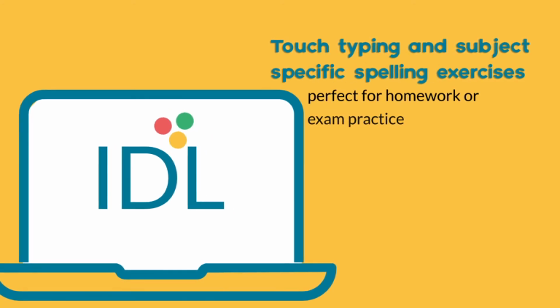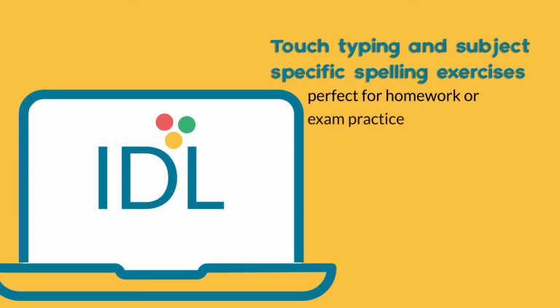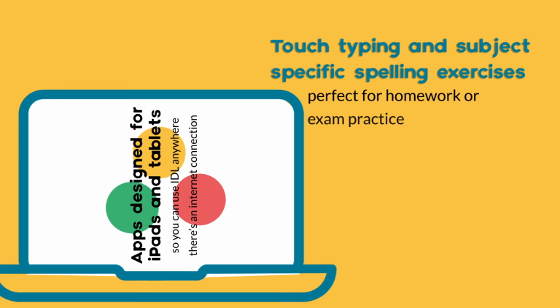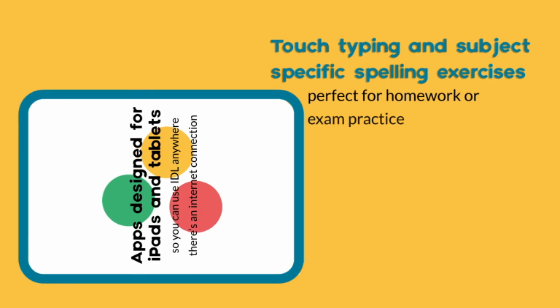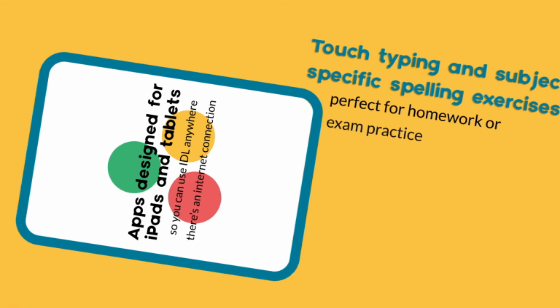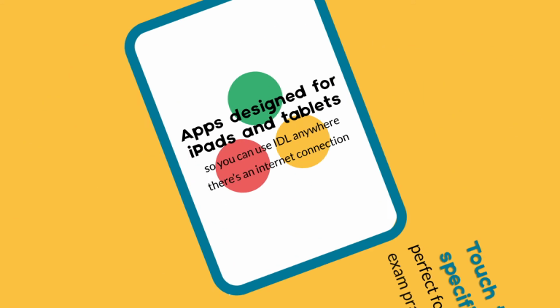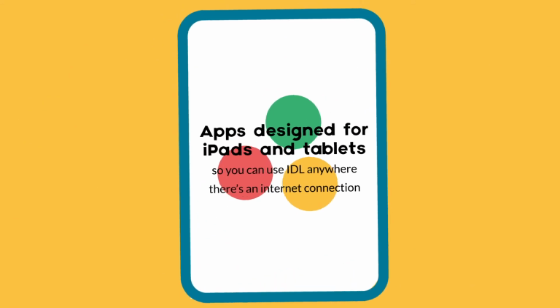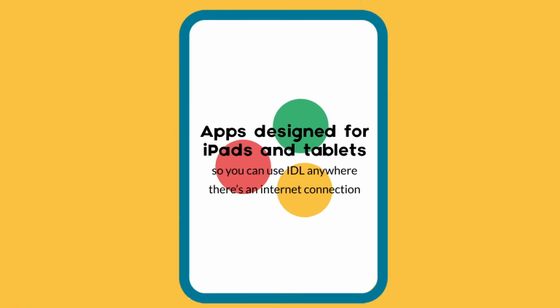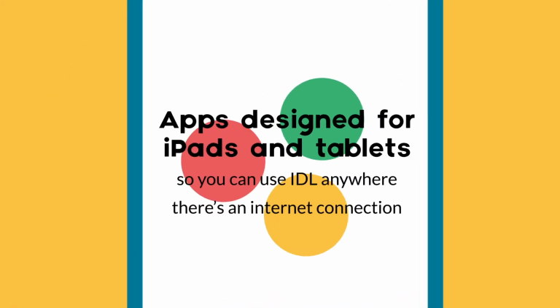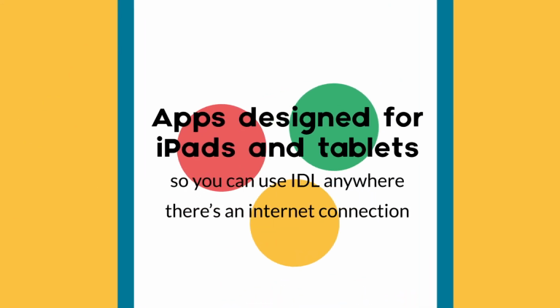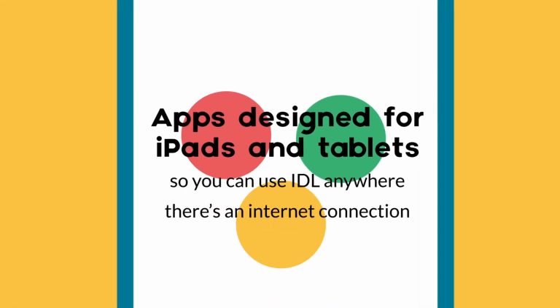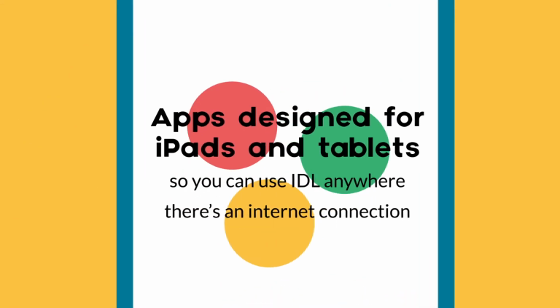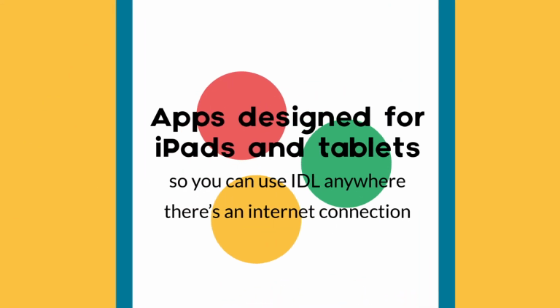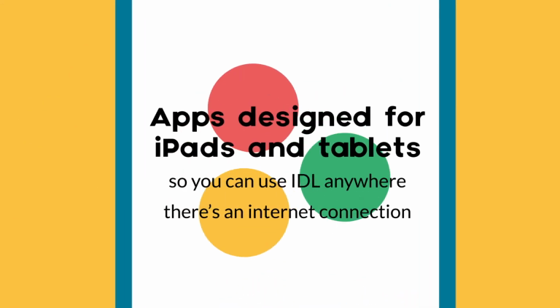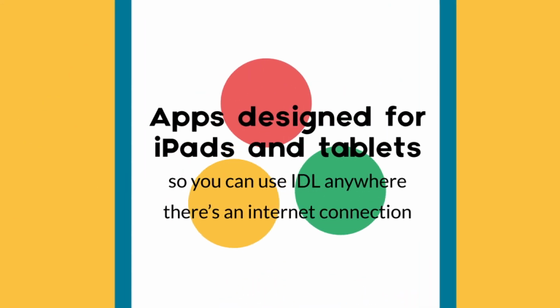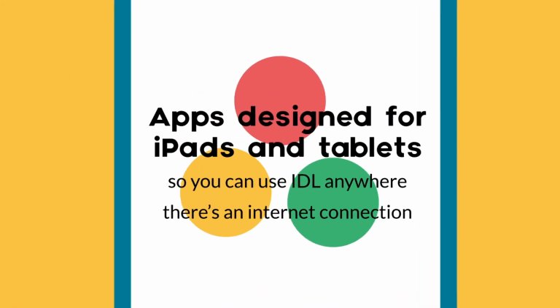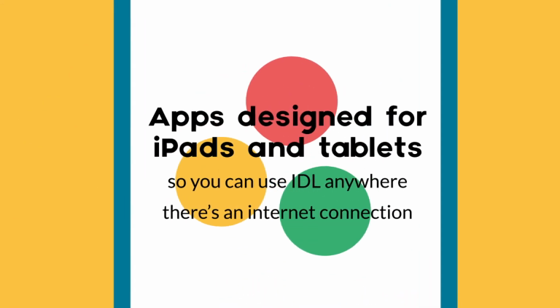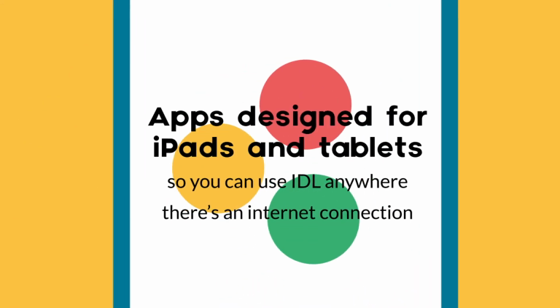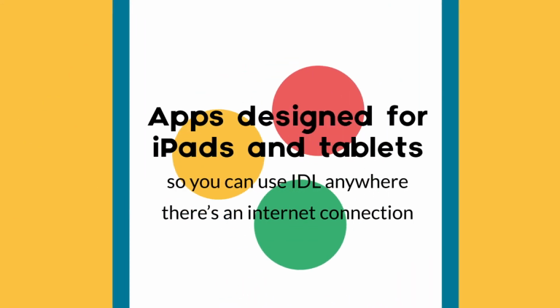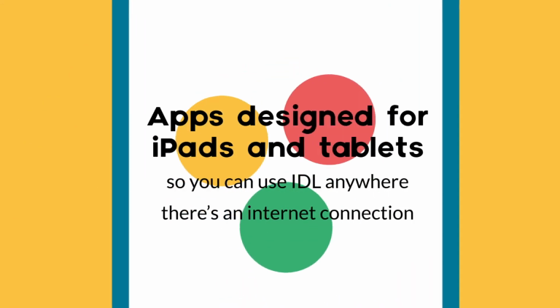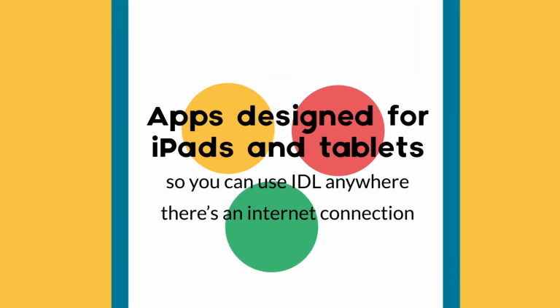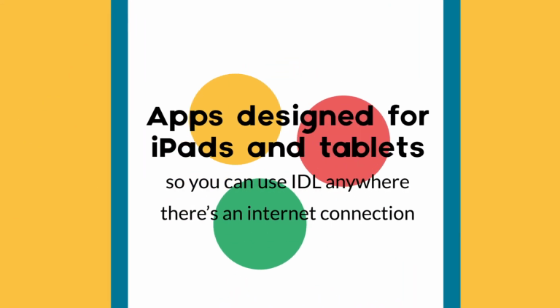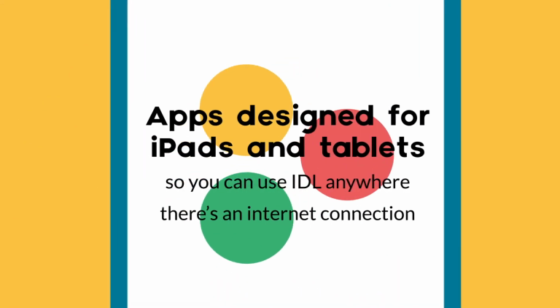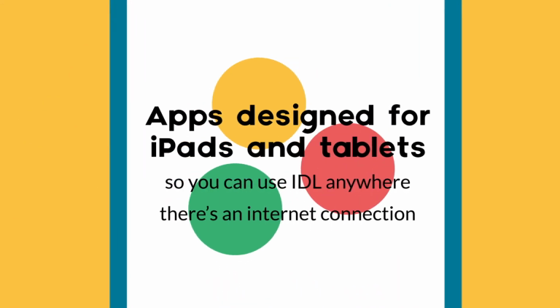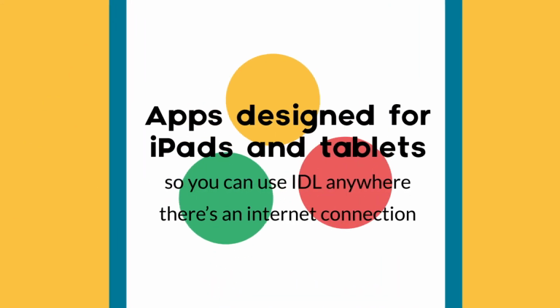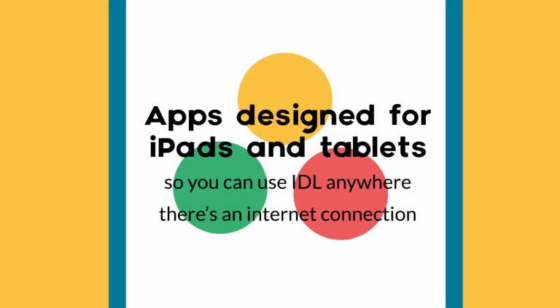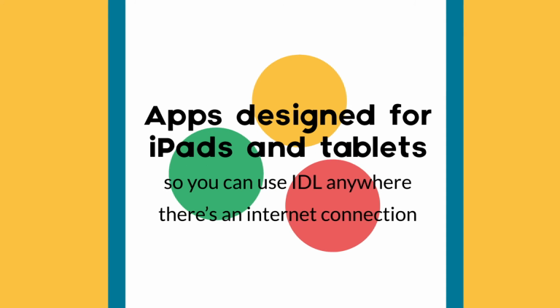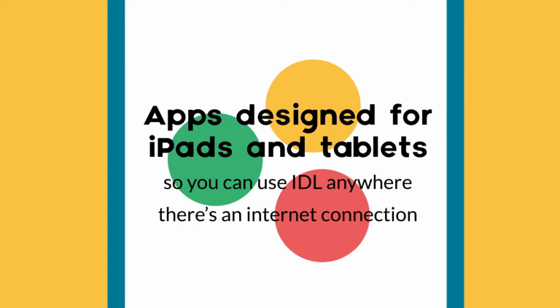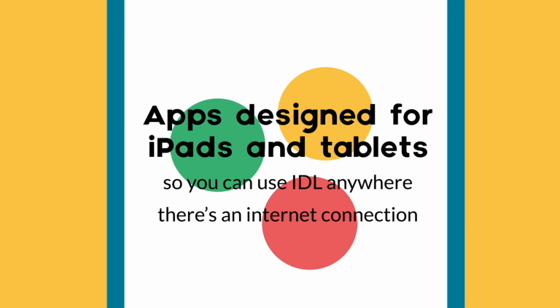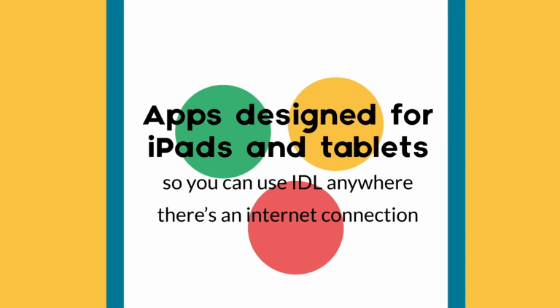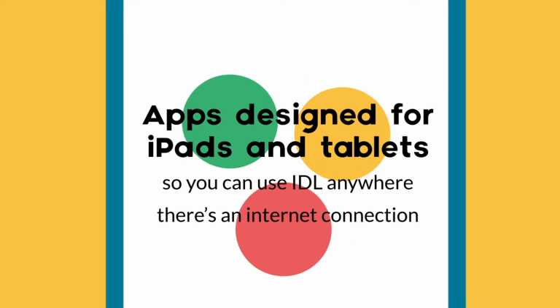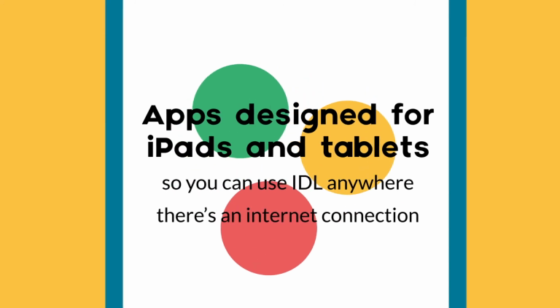And apps designed for iPads and tablets so you can use IDL on any device with an internet connection from any location.